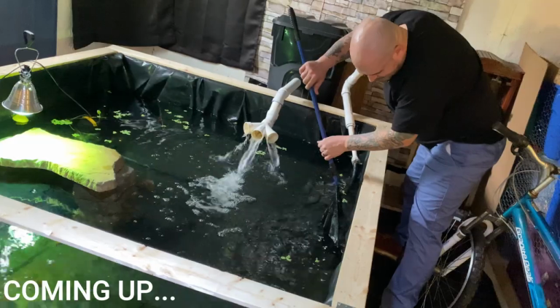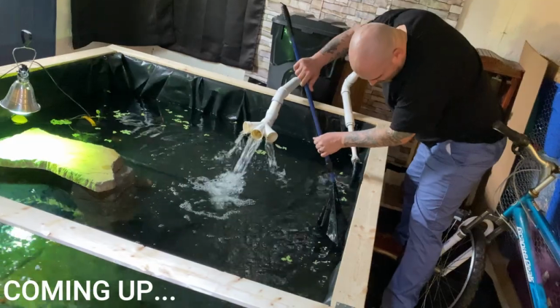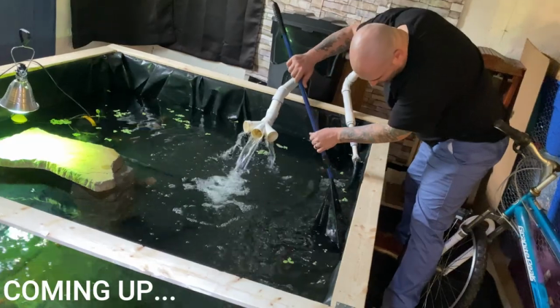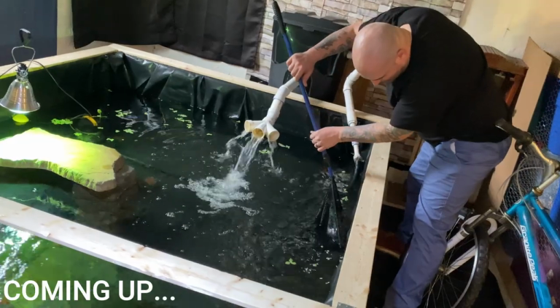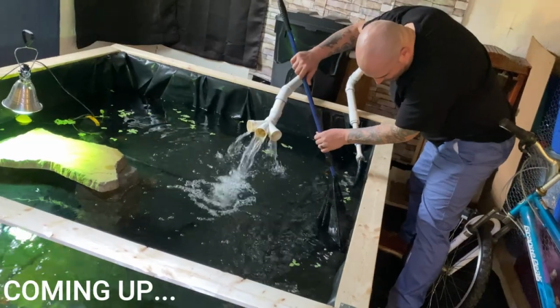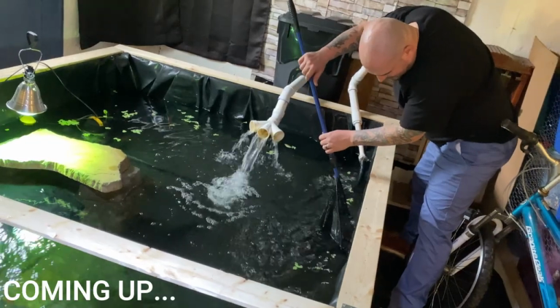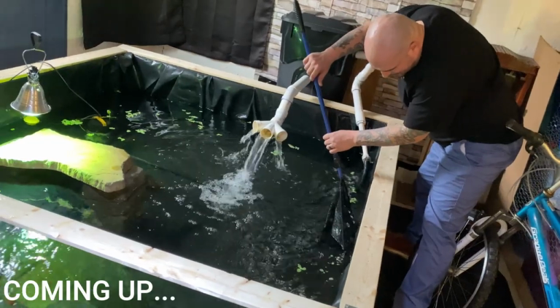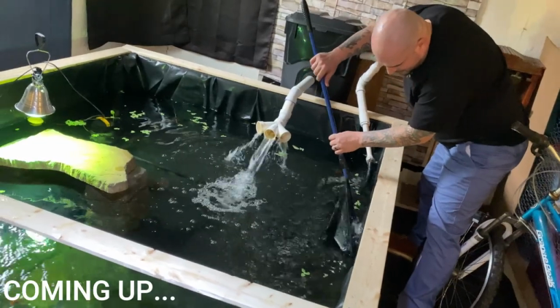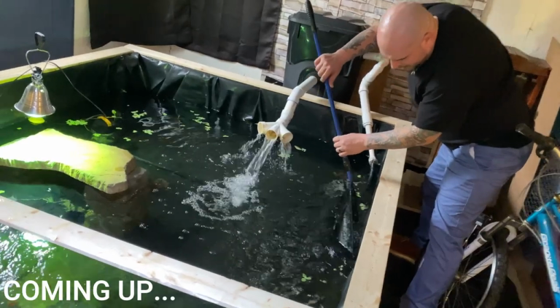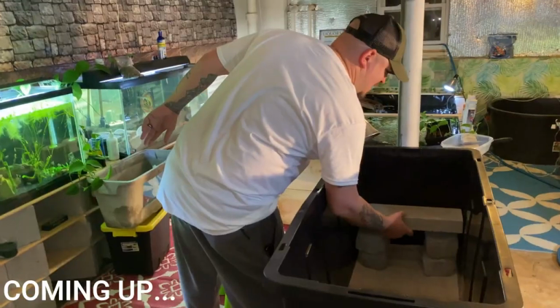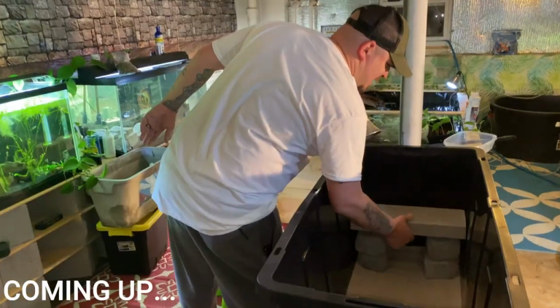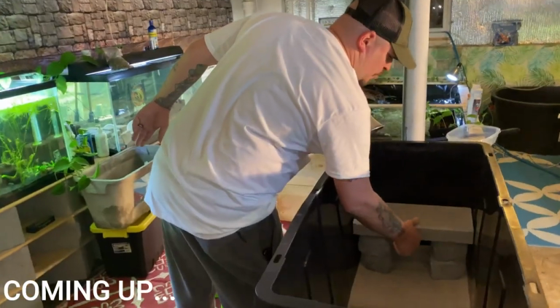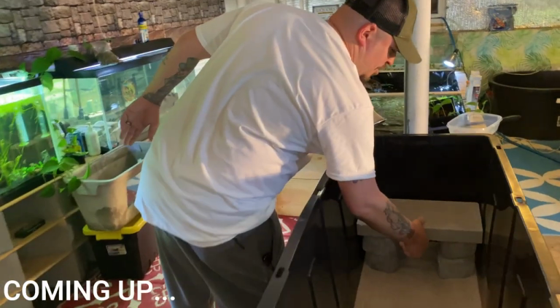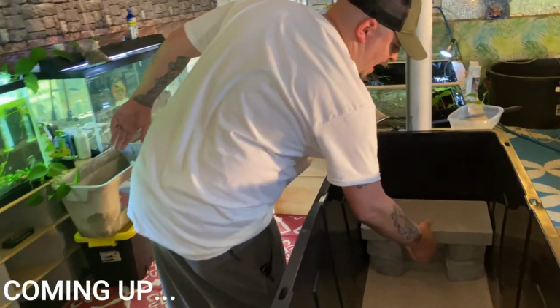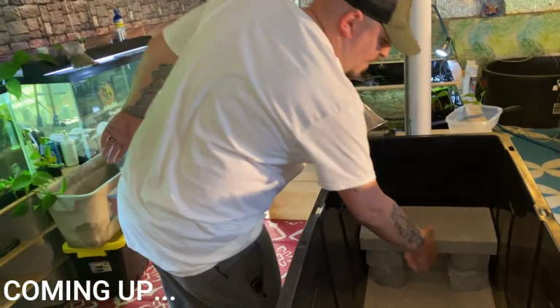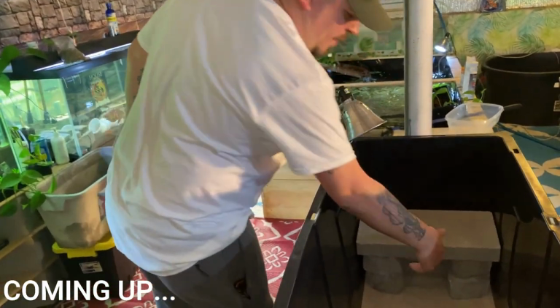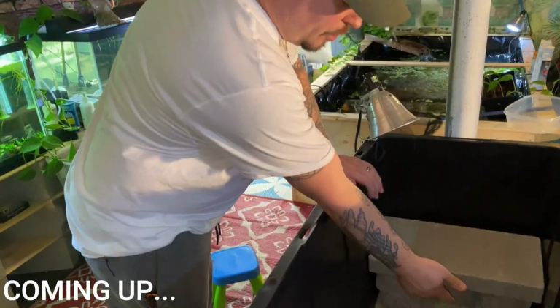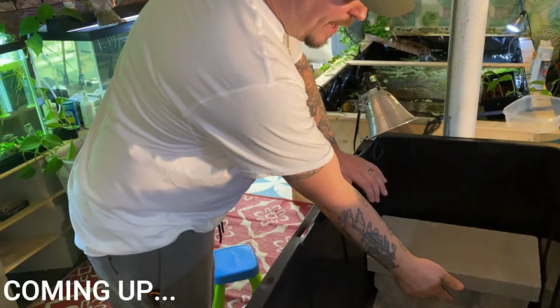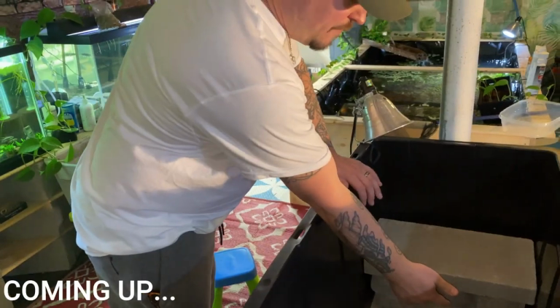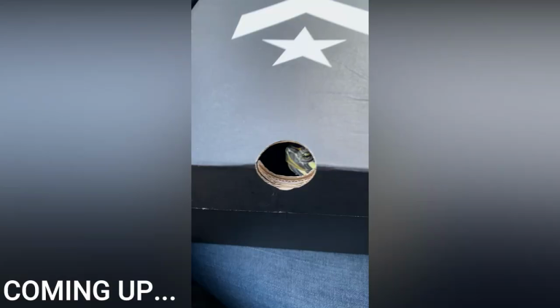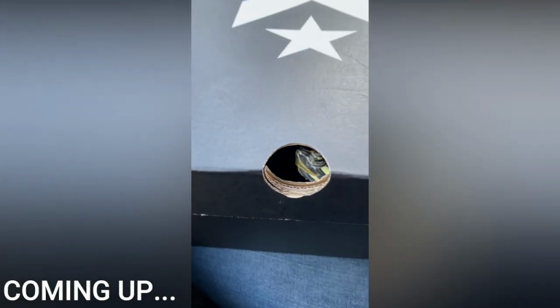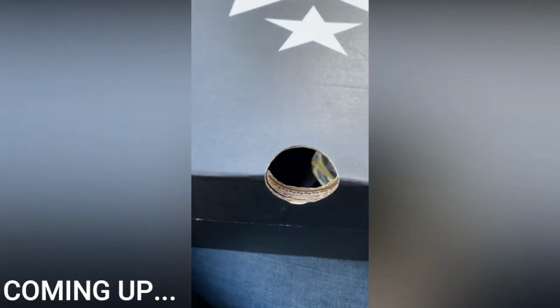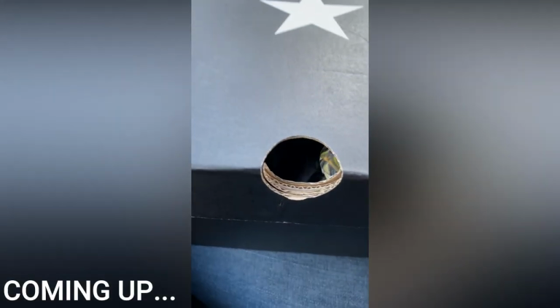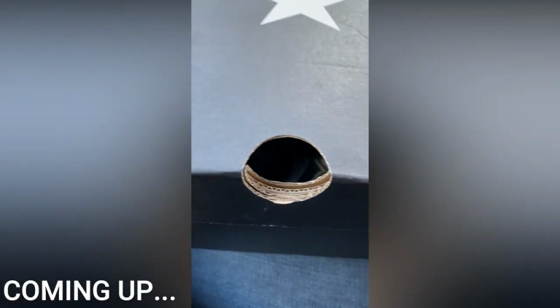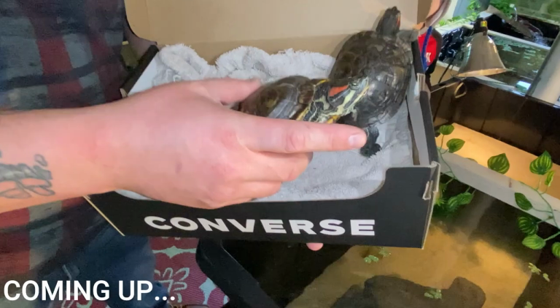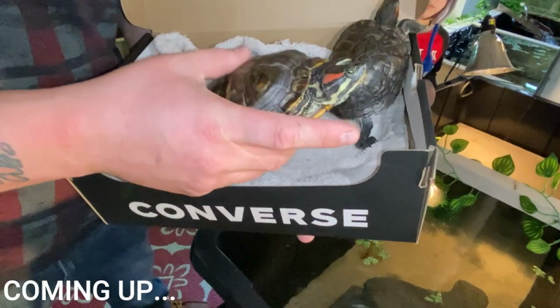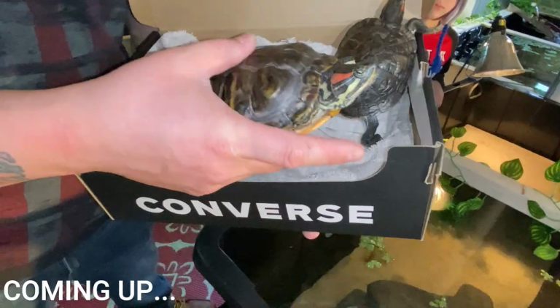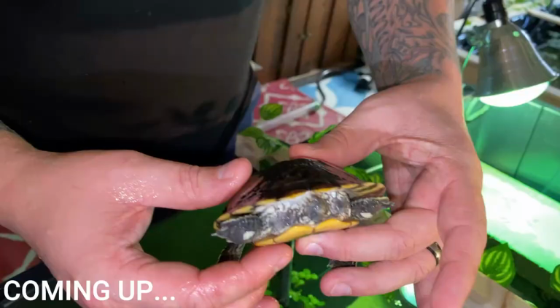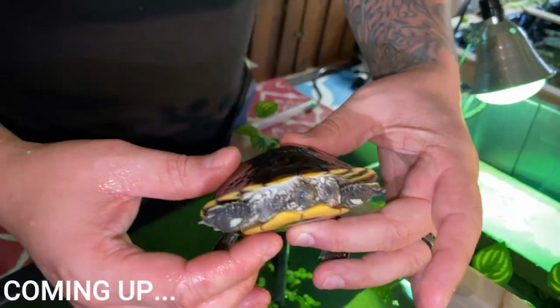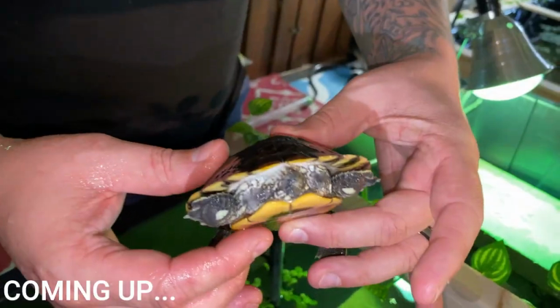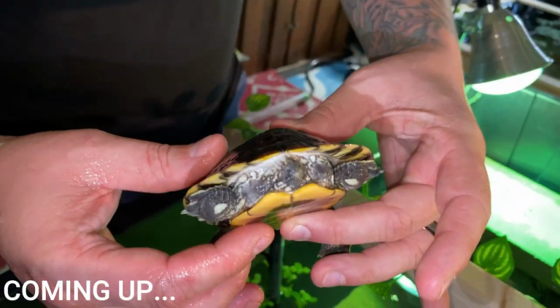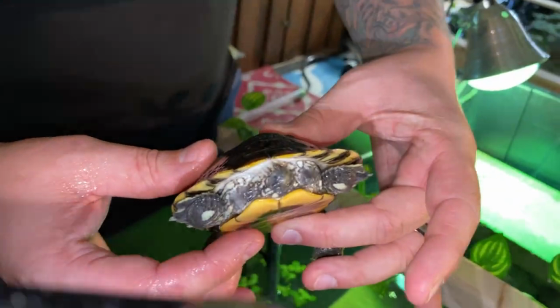I caught a monster in here! We got this, and what you're gonna have here is a little cave. The slider lost her tail.